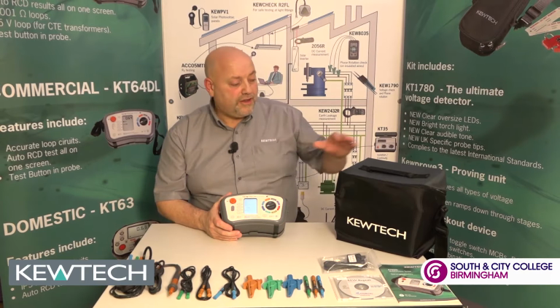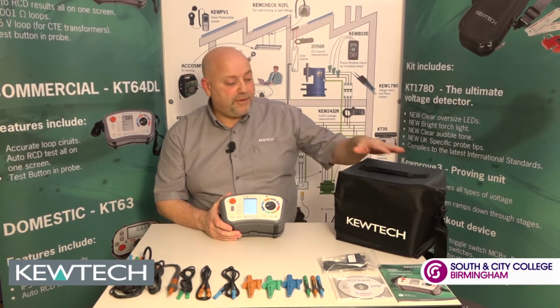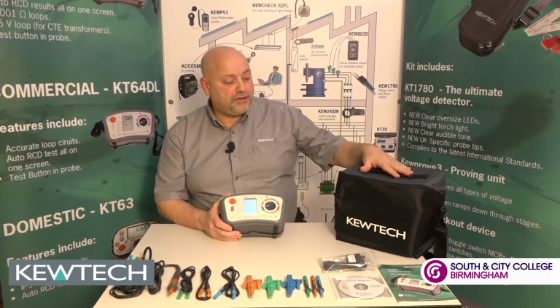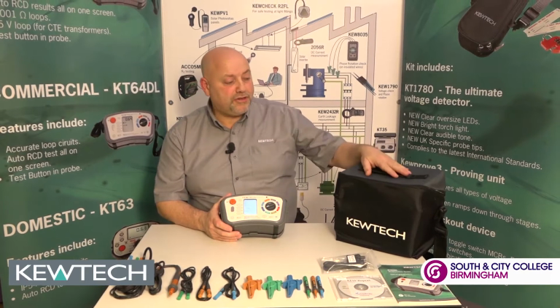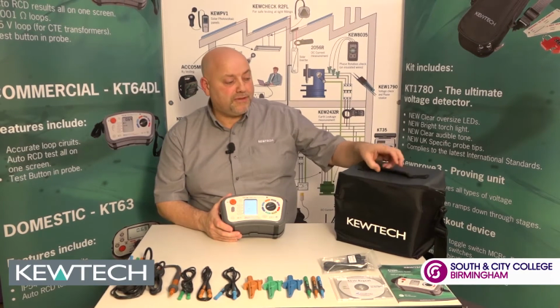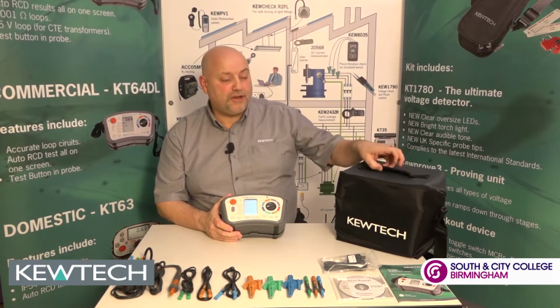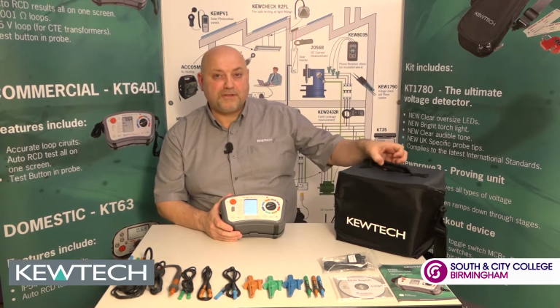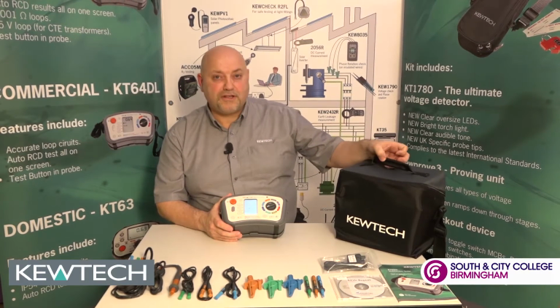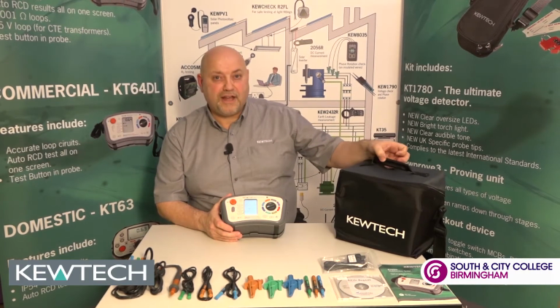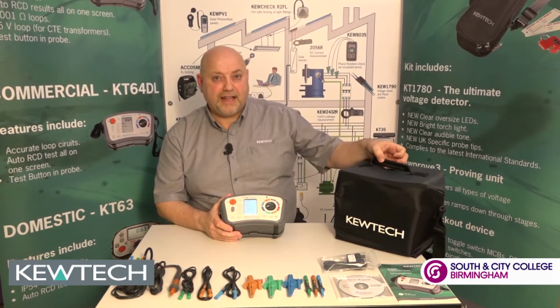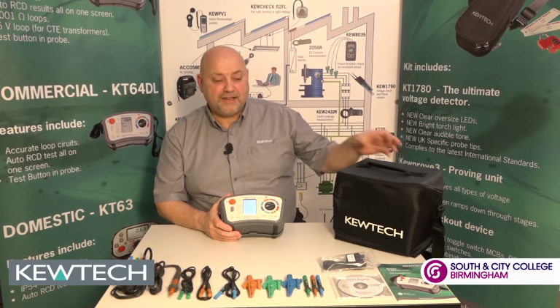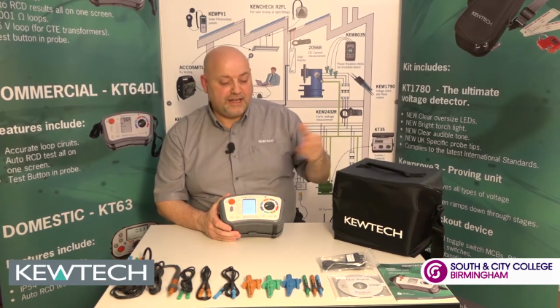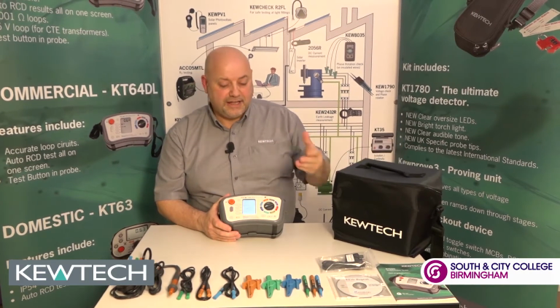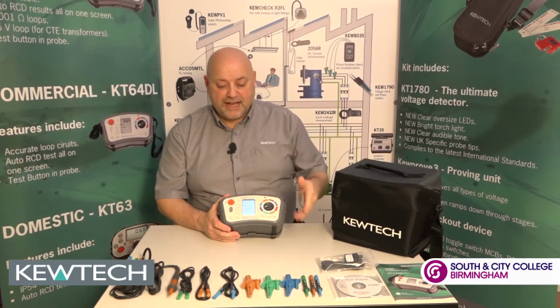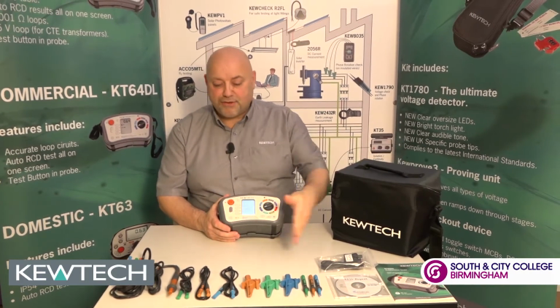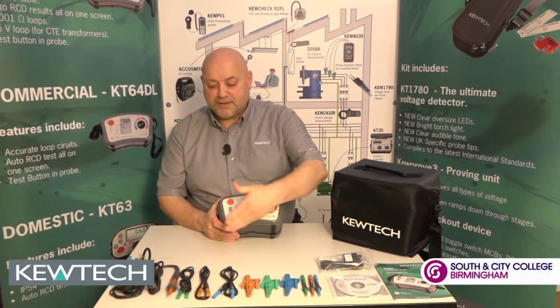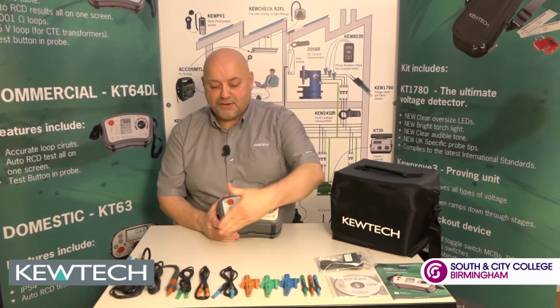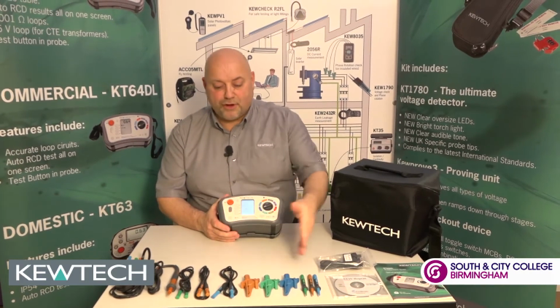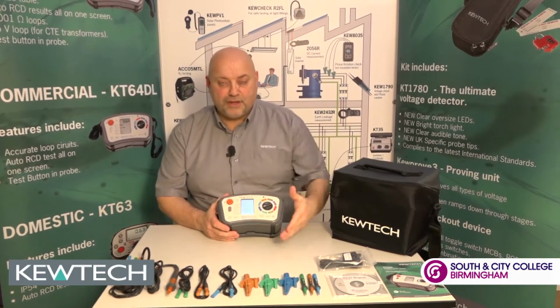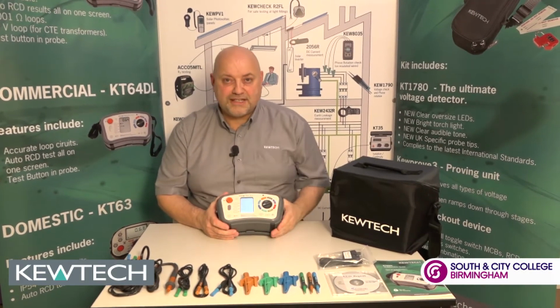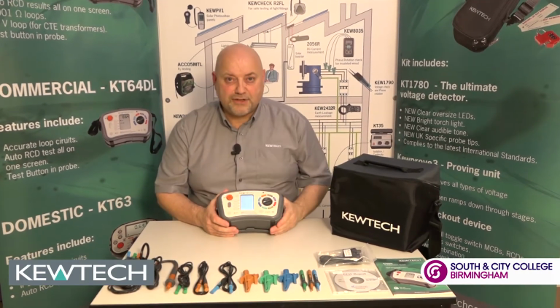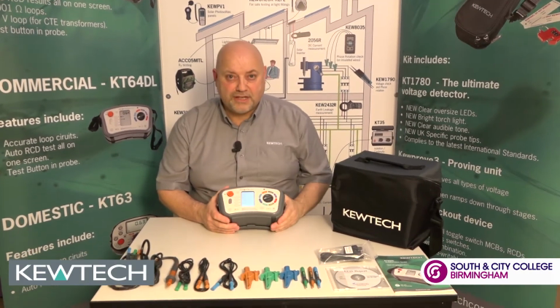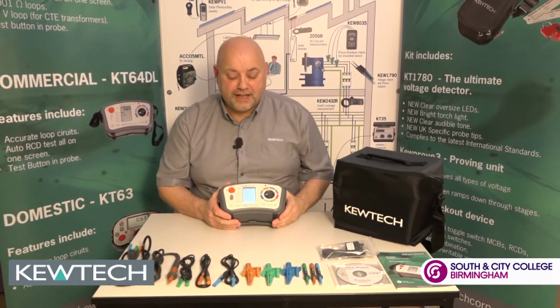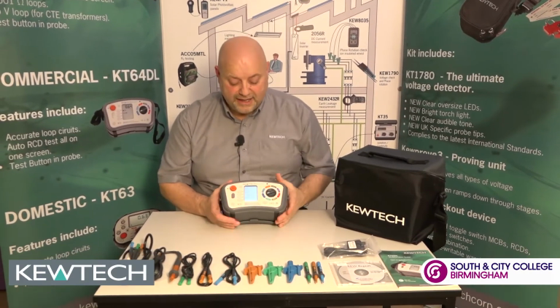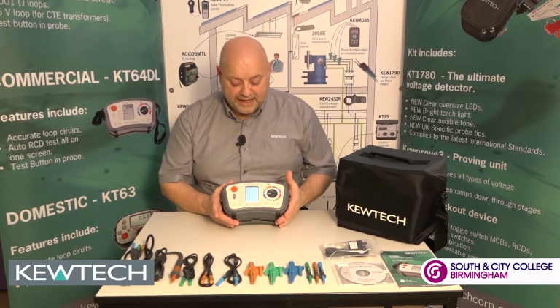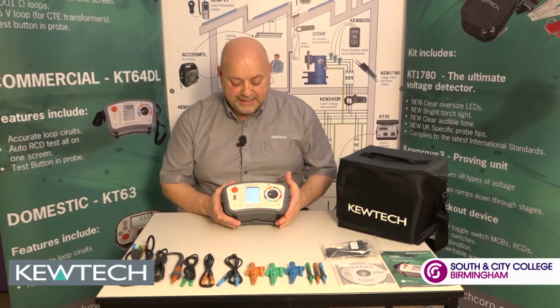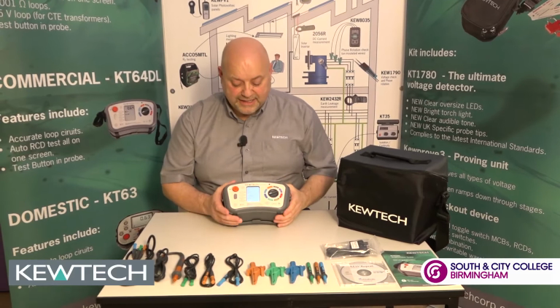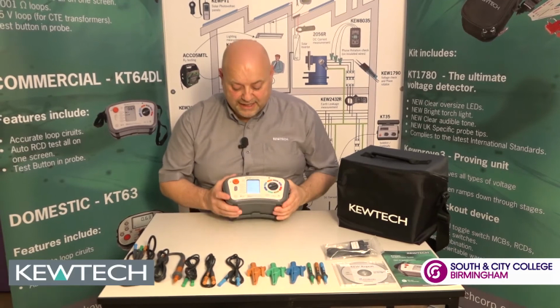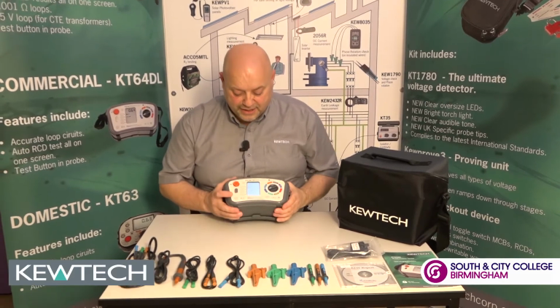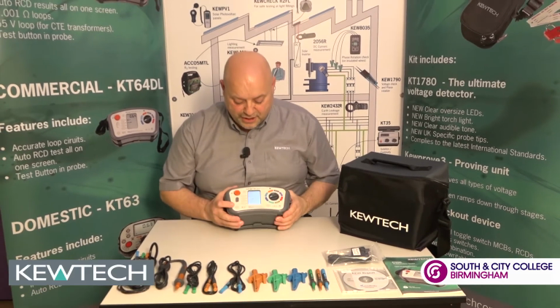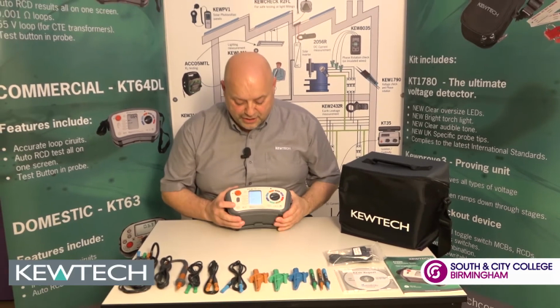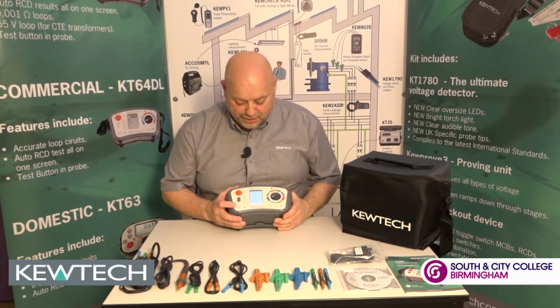You purchase your instrument and it comes in this soft caddy case. You take your instrument out and you've got all these accessories here. Here's the tester — you turn it on.